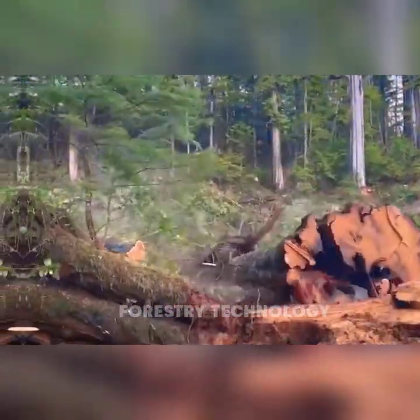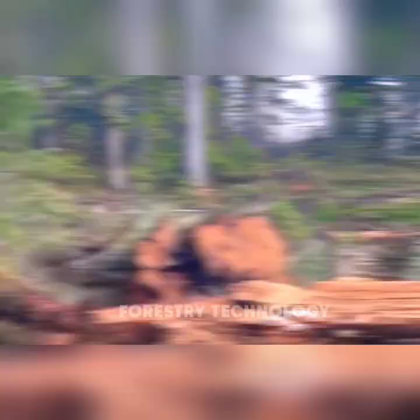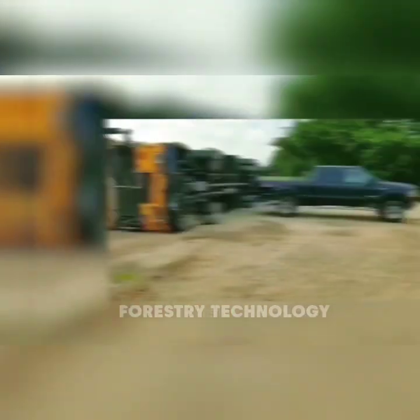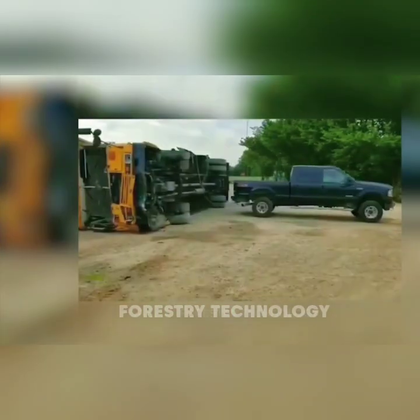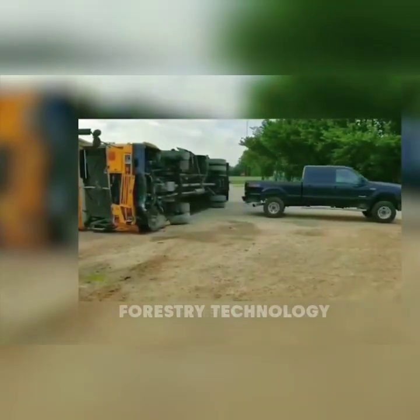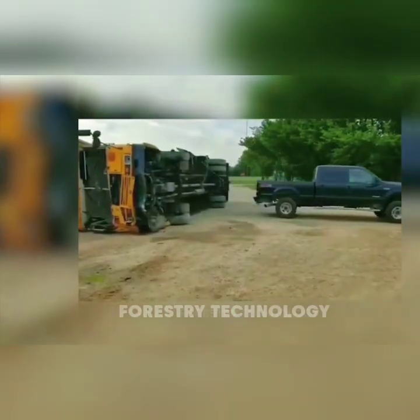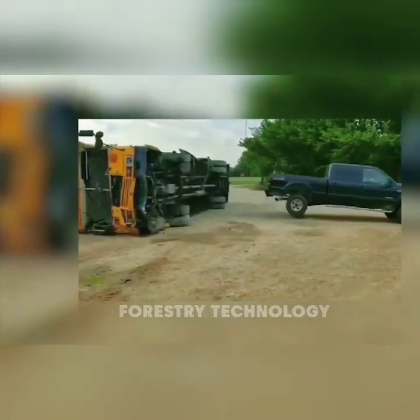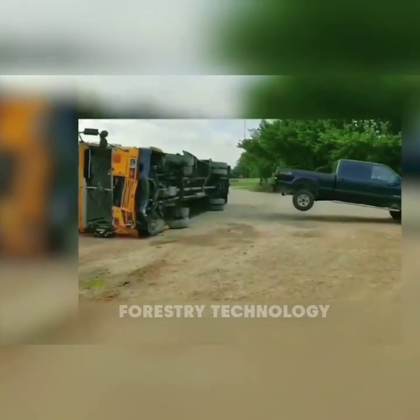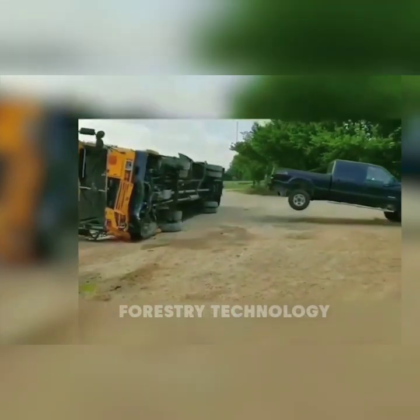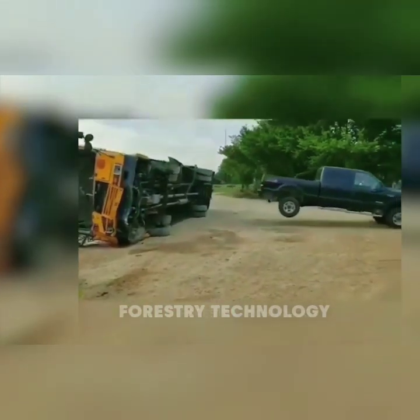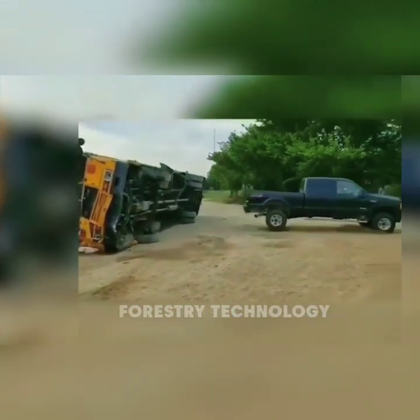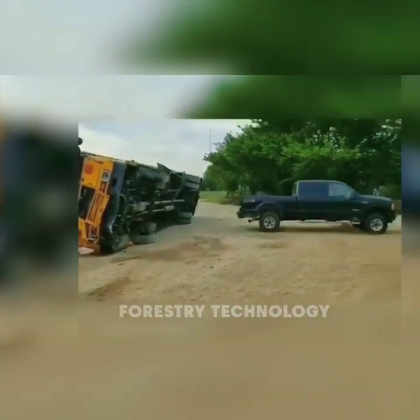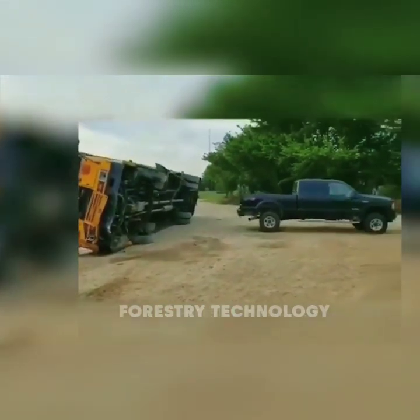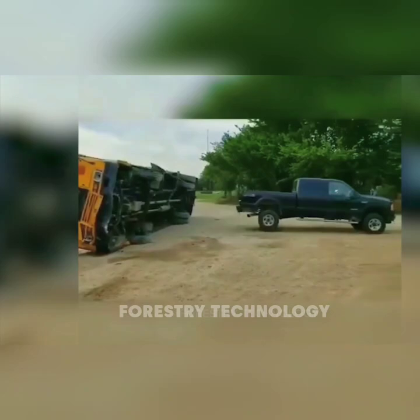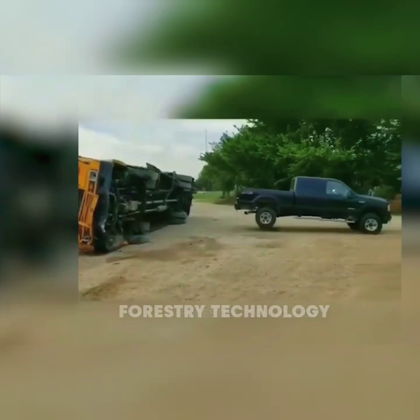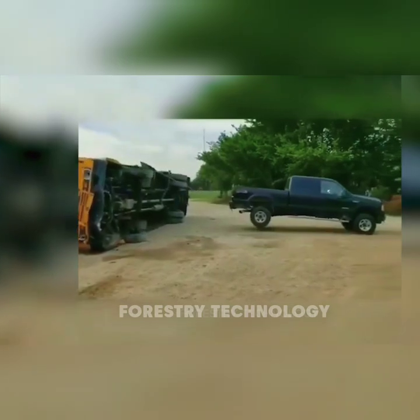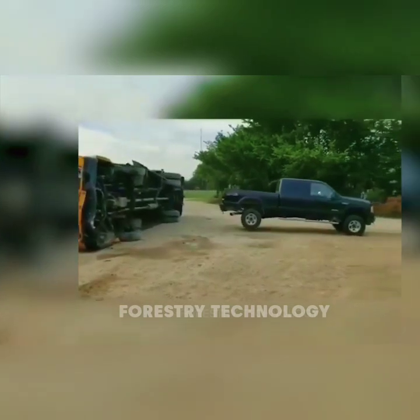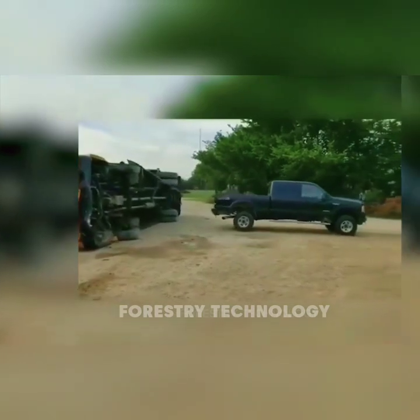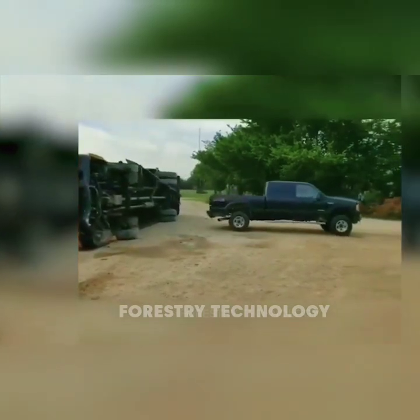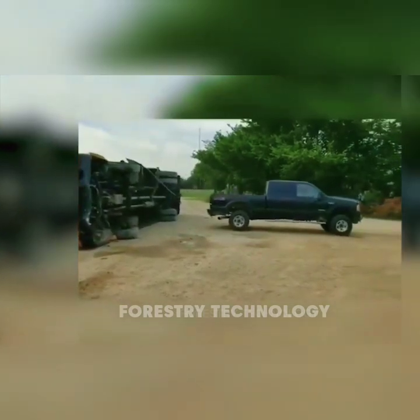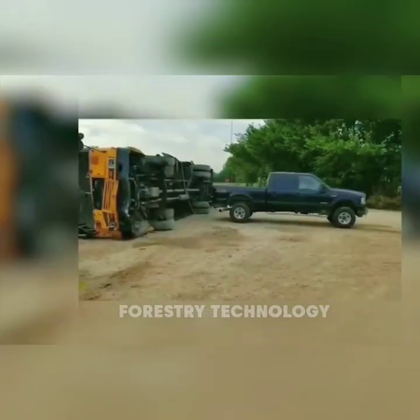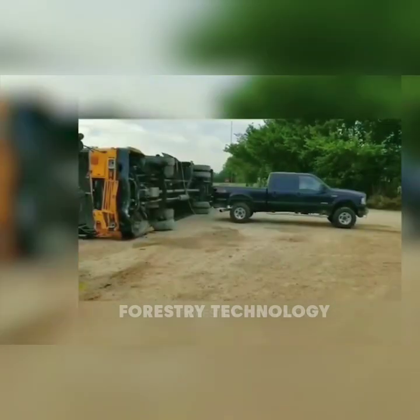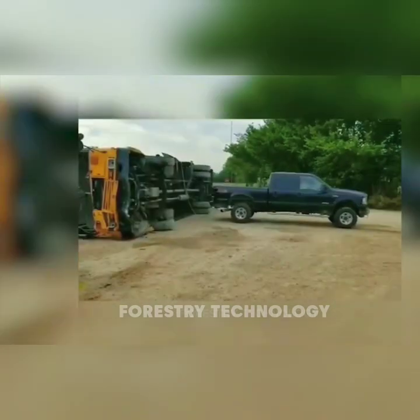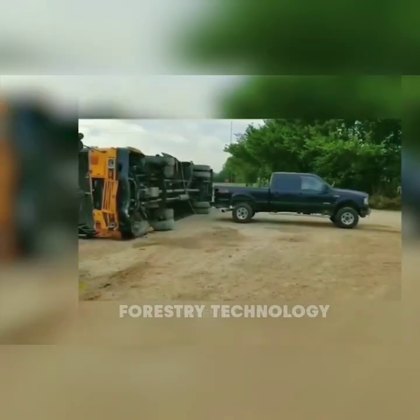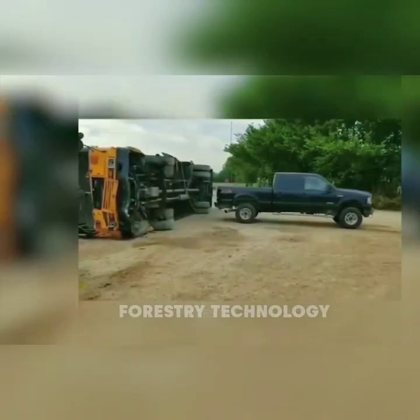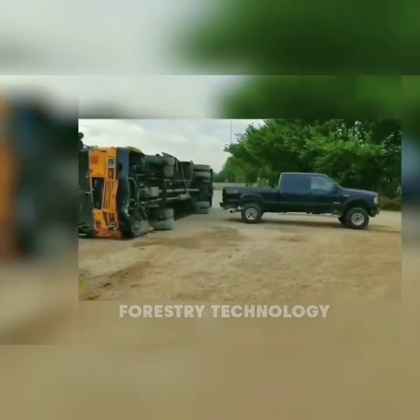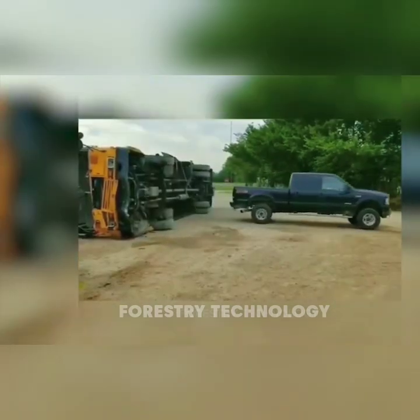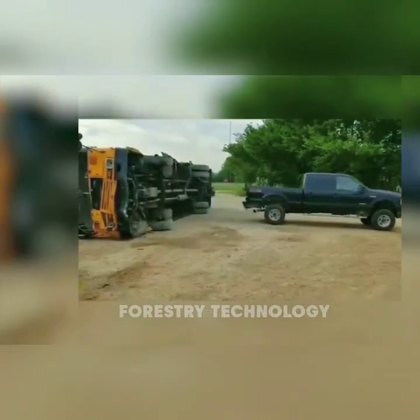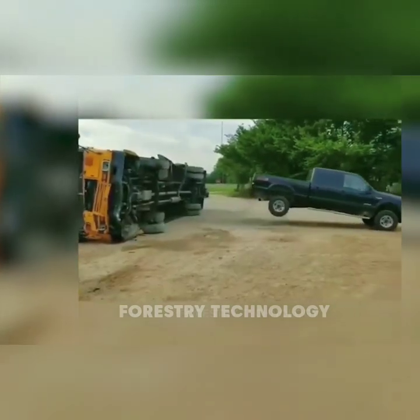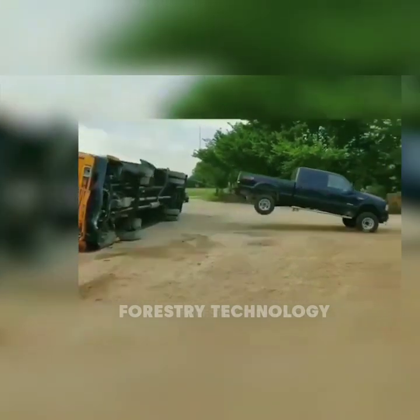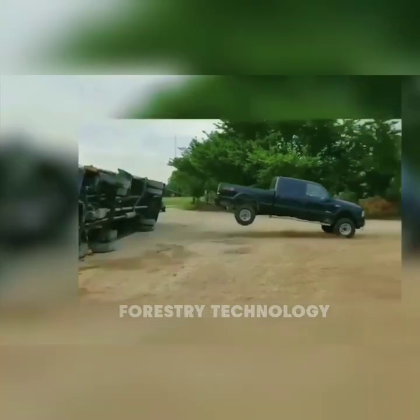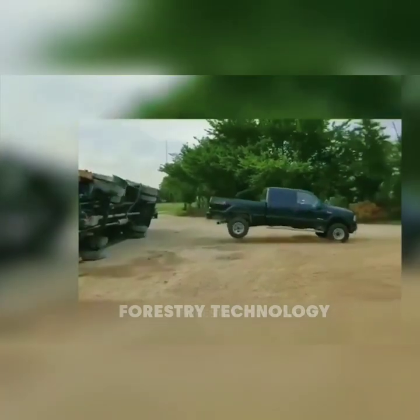As you've probably seen, the guy rescued a bus with his truck. Surely that action demonstrated Ford's superior strength.